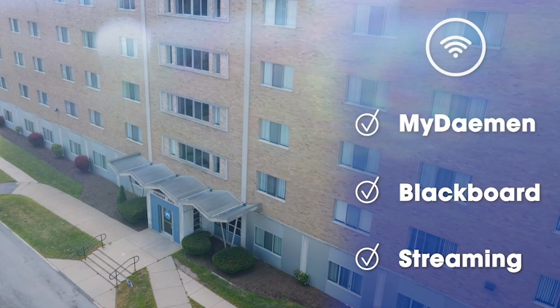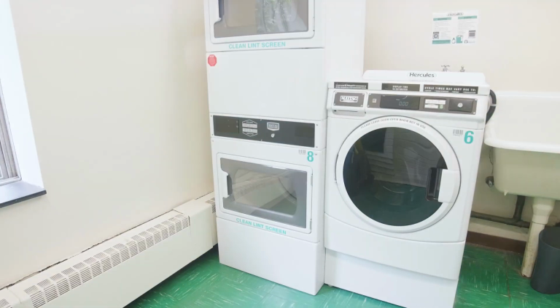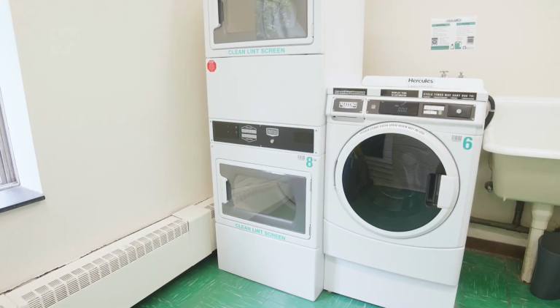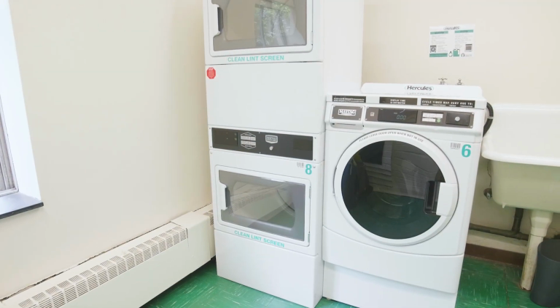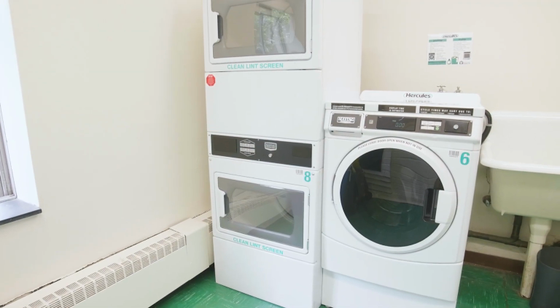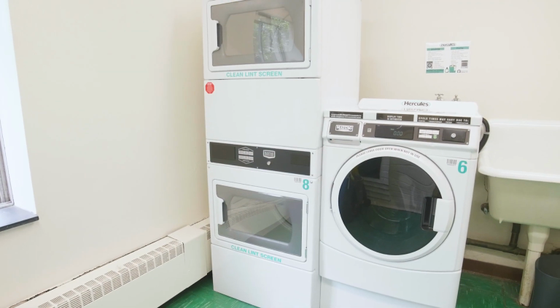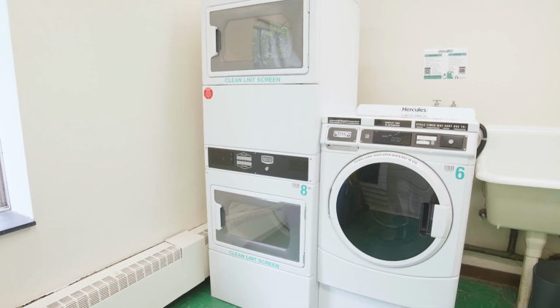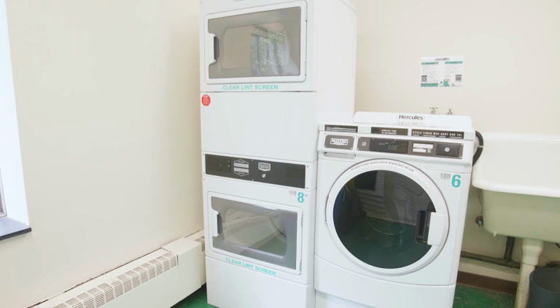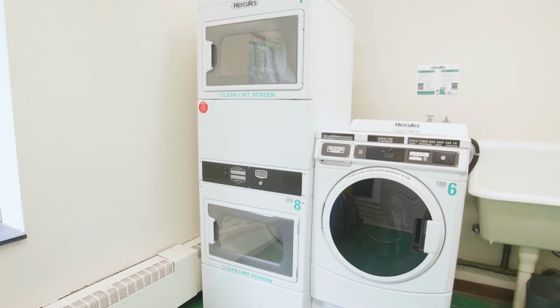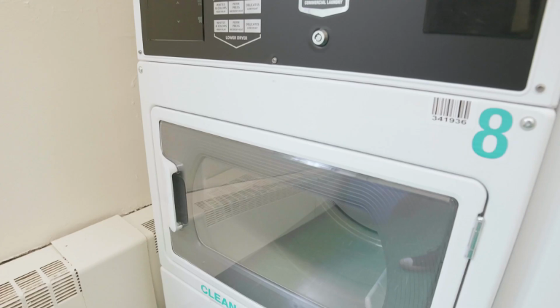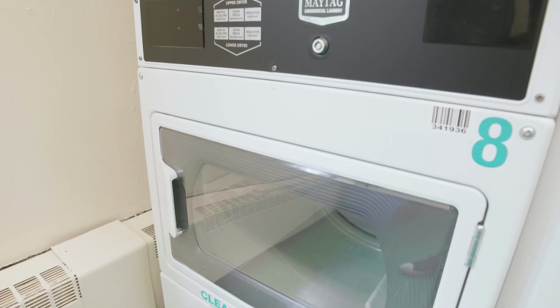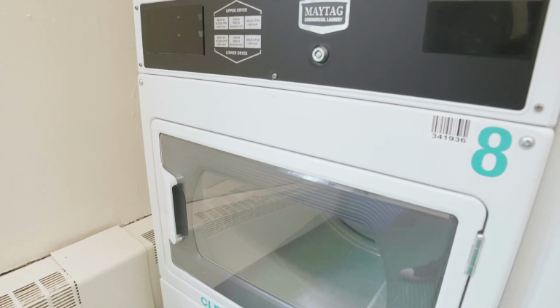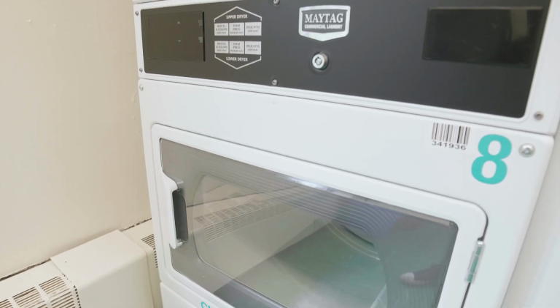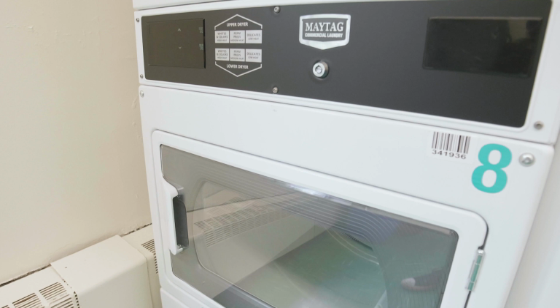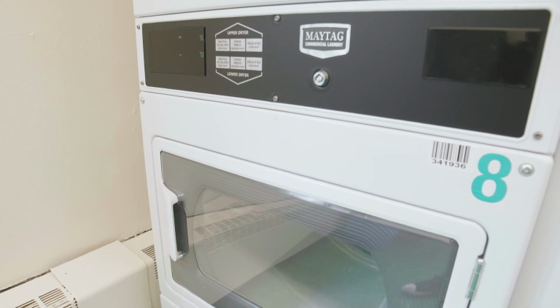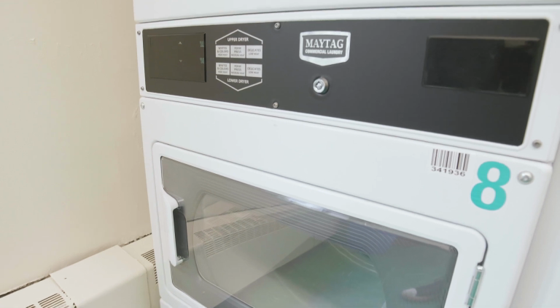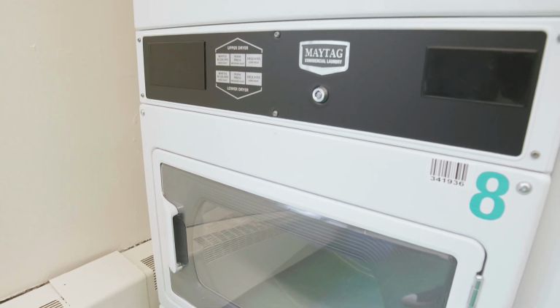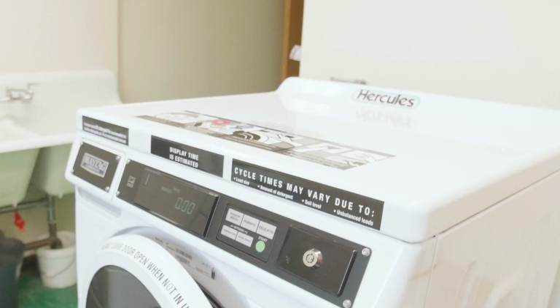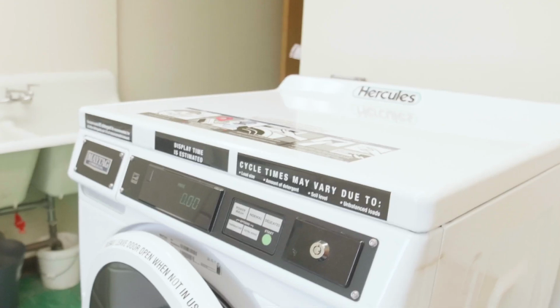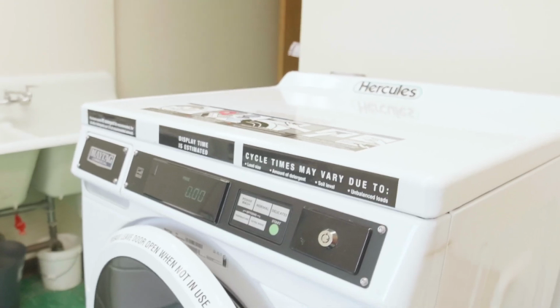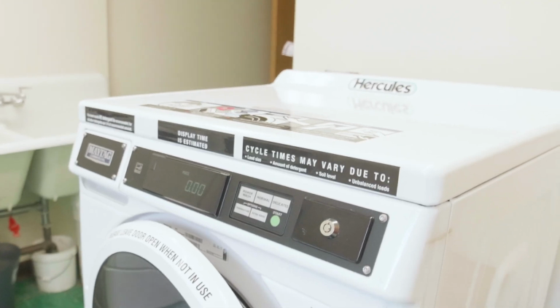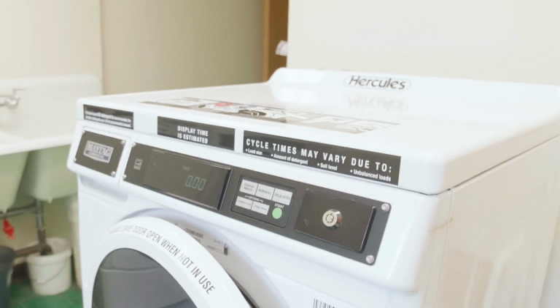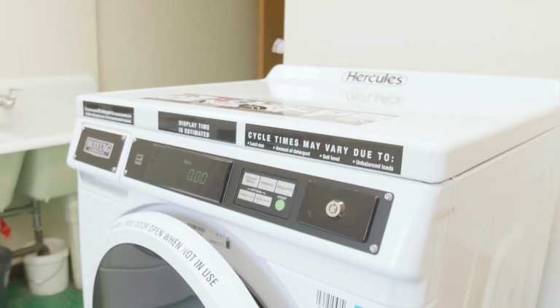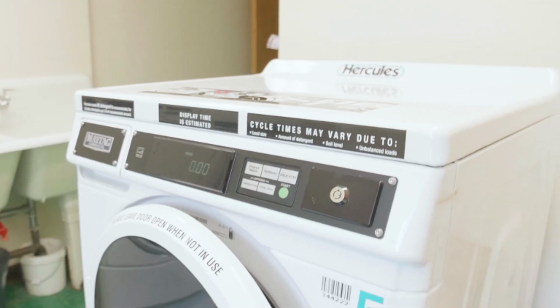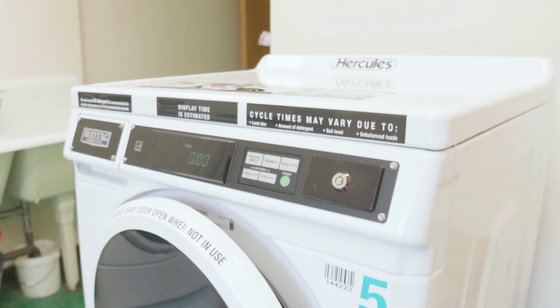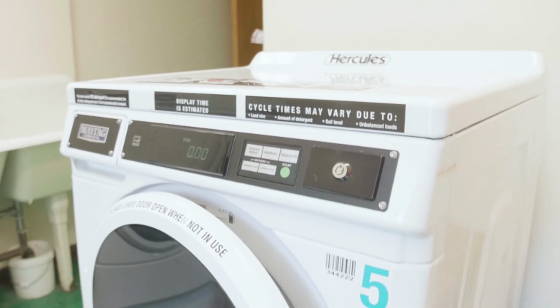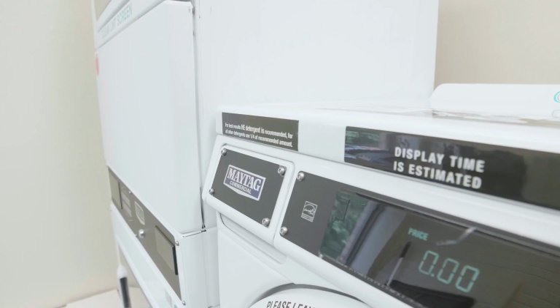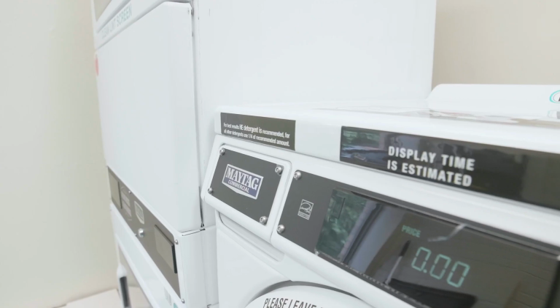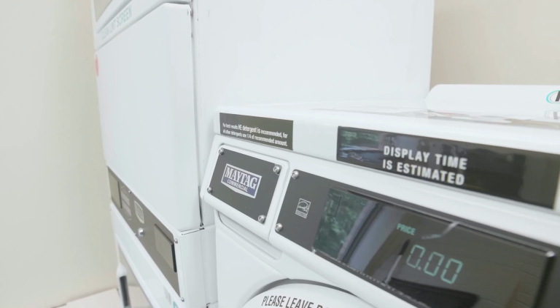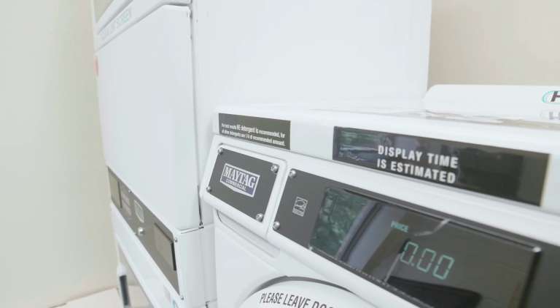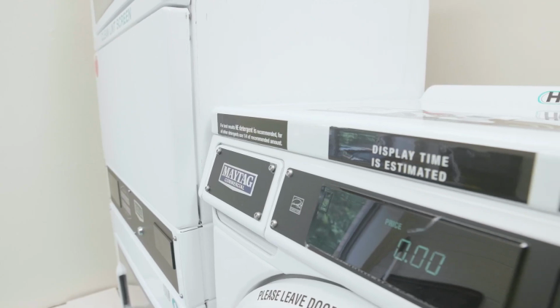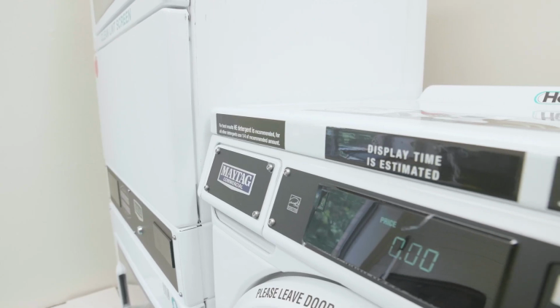Canavan Hall also has laundry located on each floor. It's free to resident students in Canavan and is available 24 hours a day.